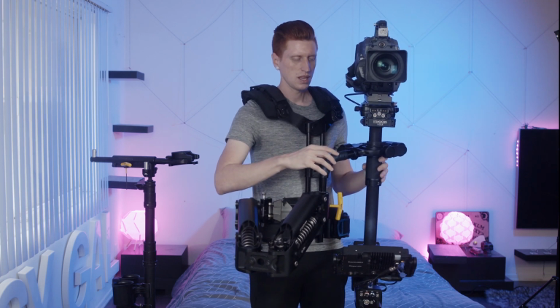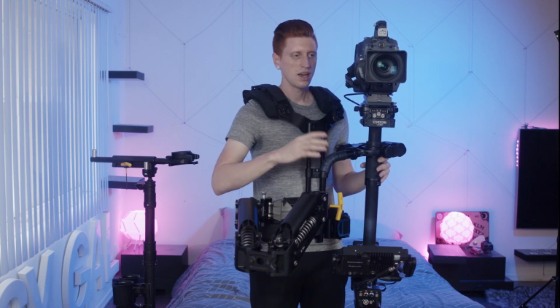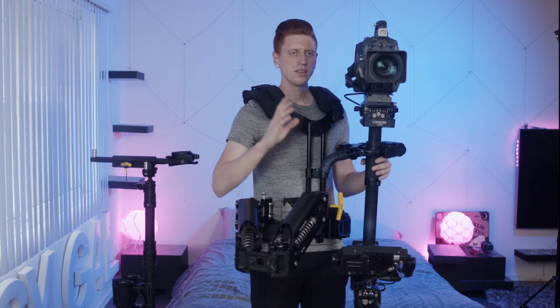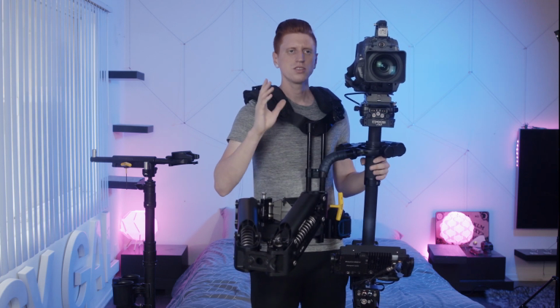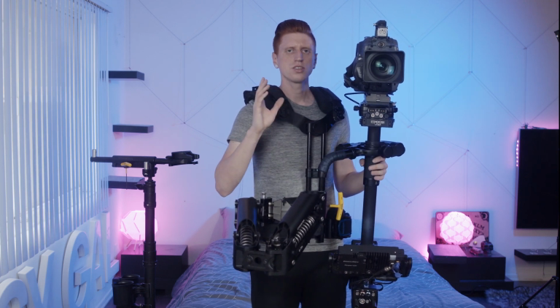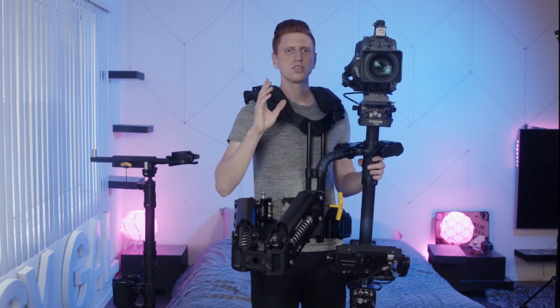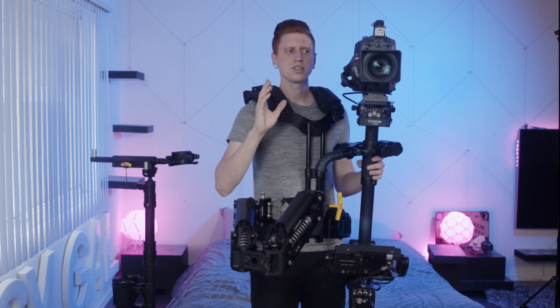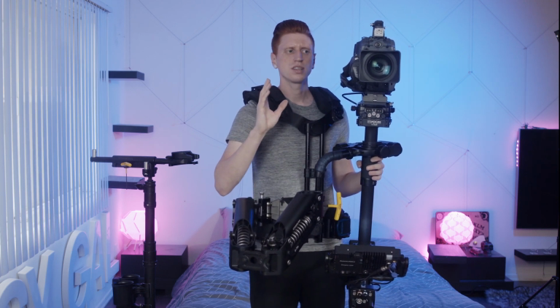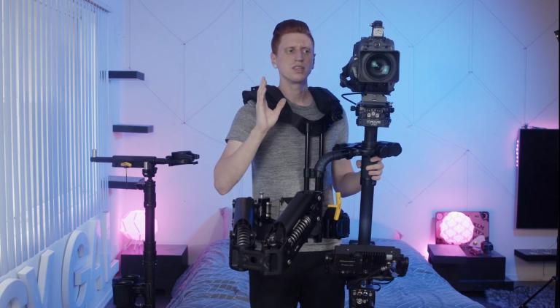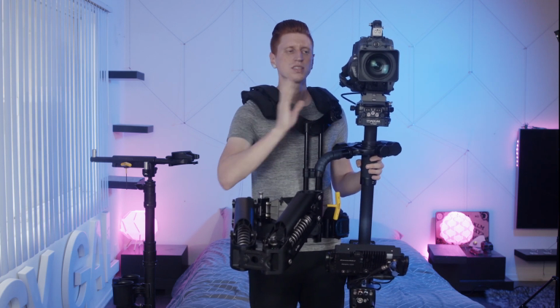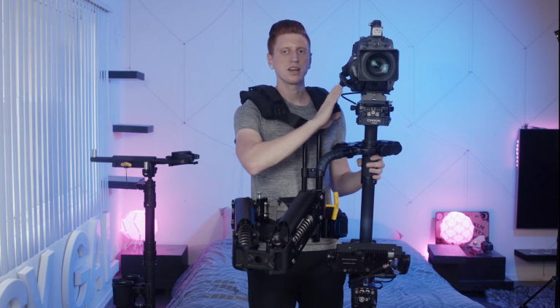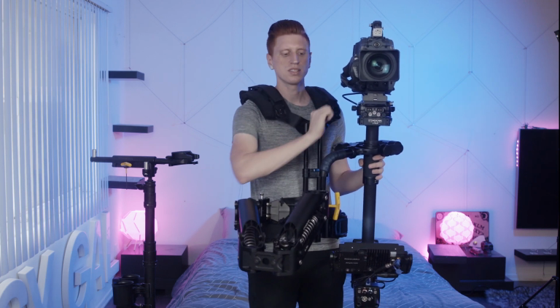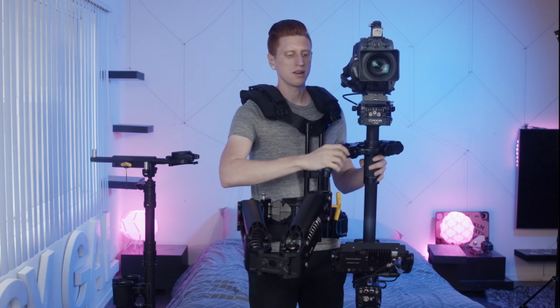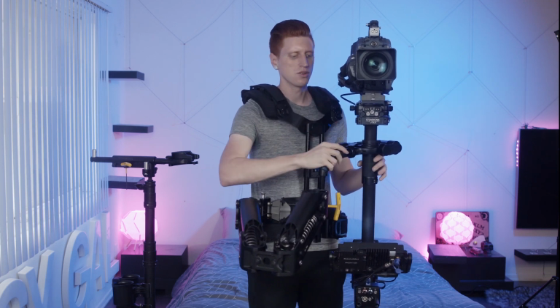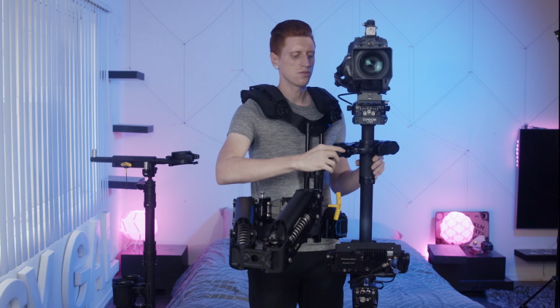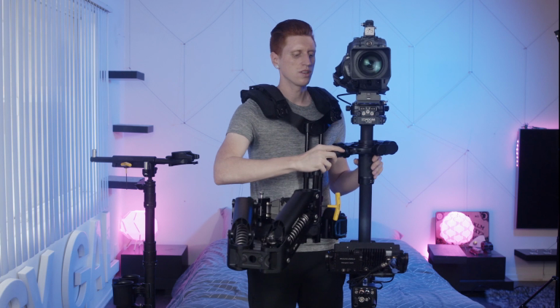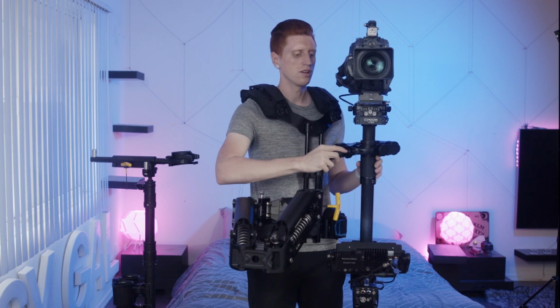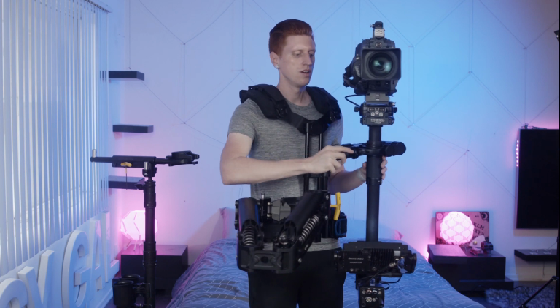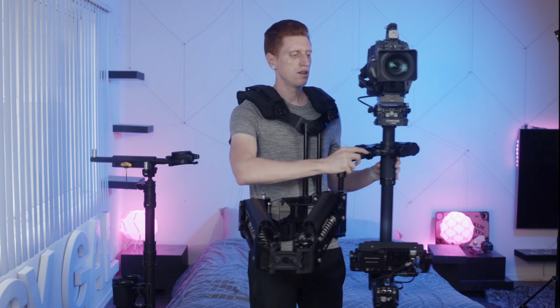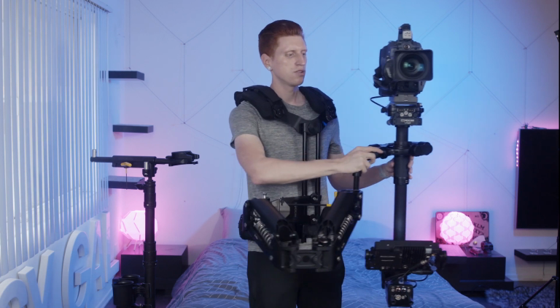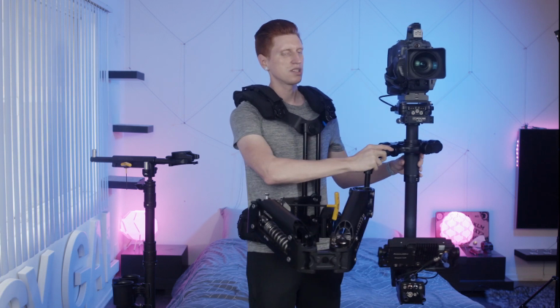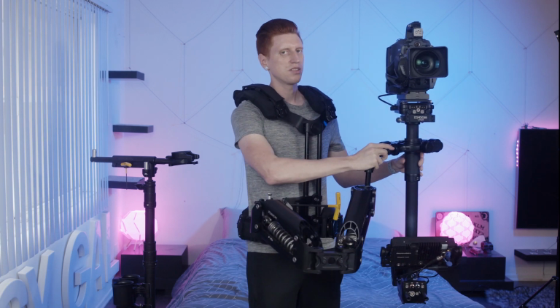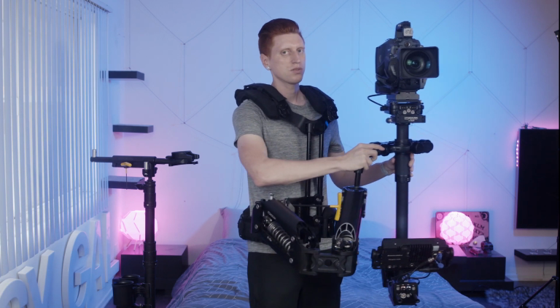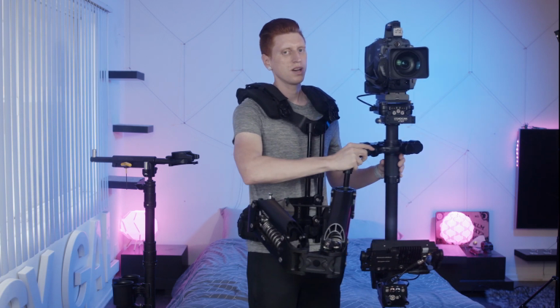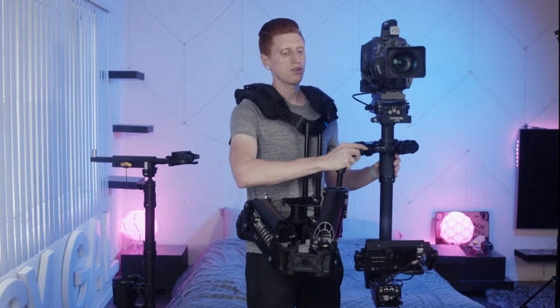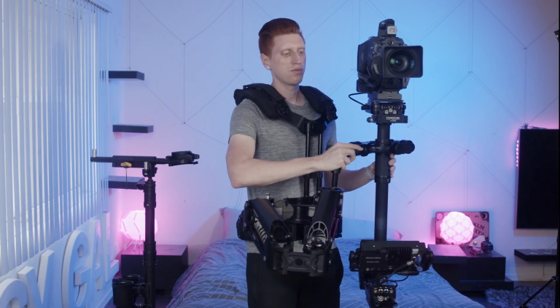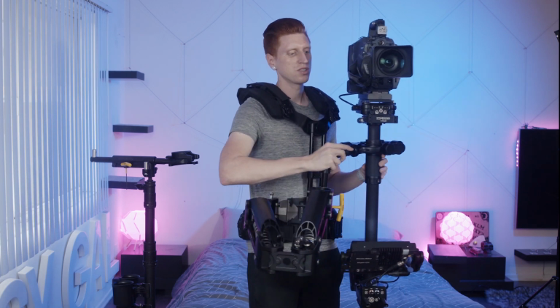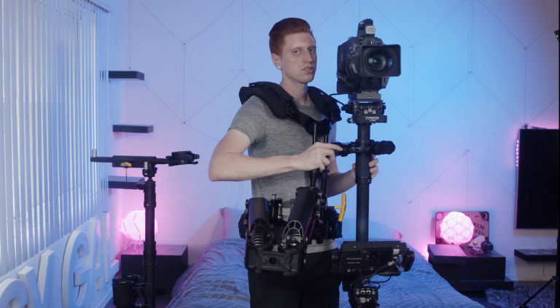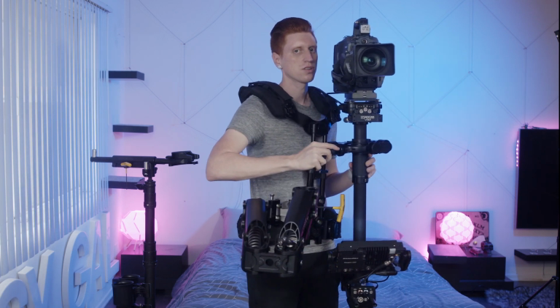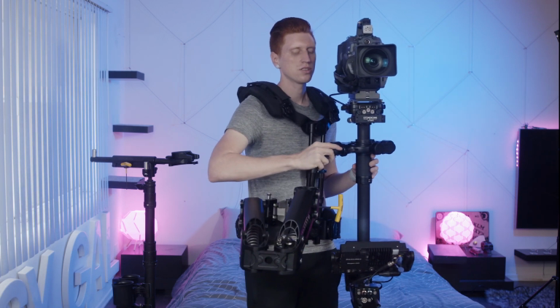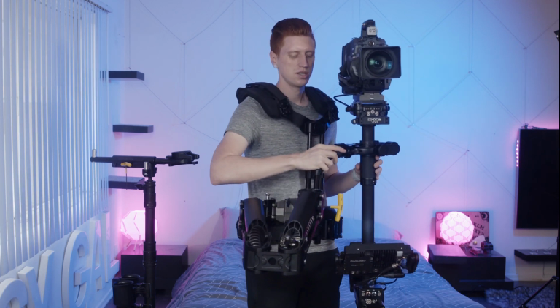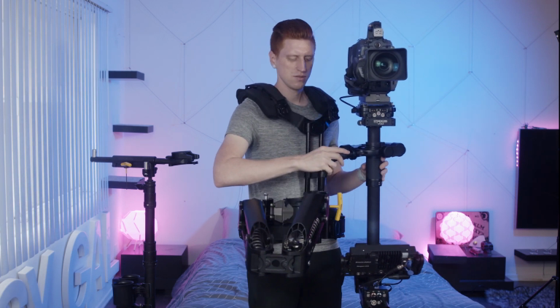This is just adjusting the side-to-side motion — whether it pushes out this way or pushes too close to you.